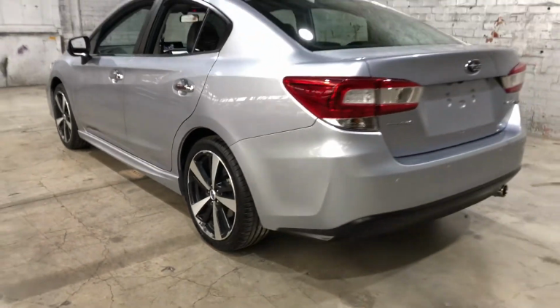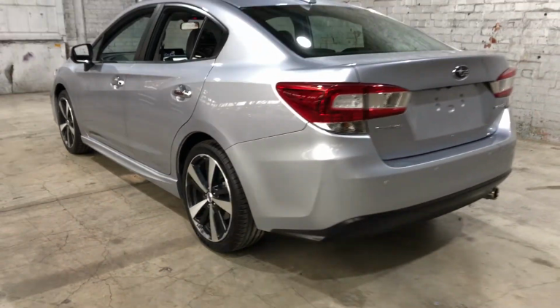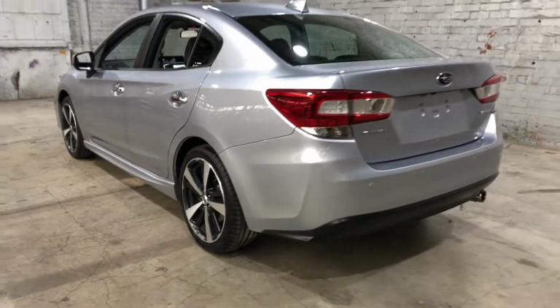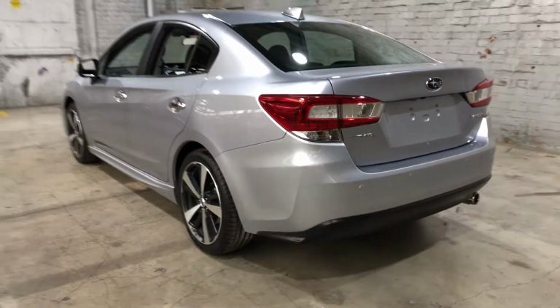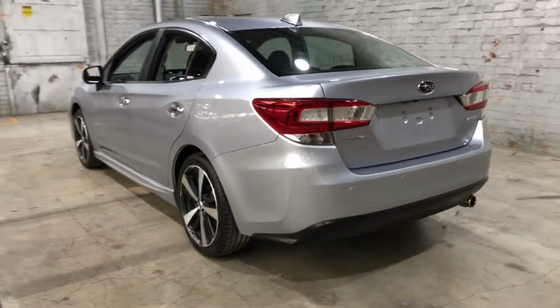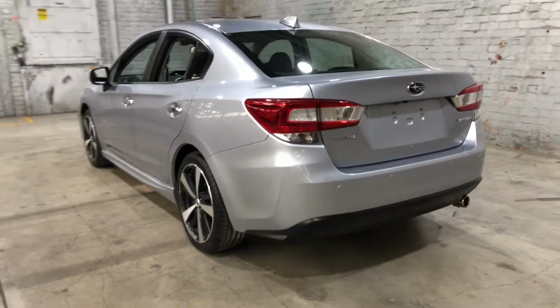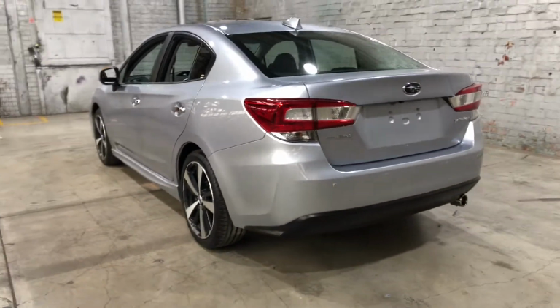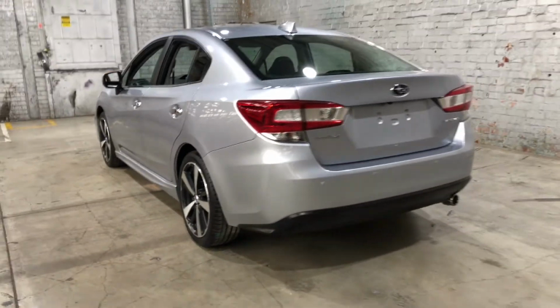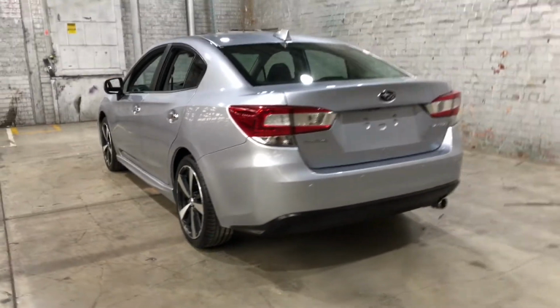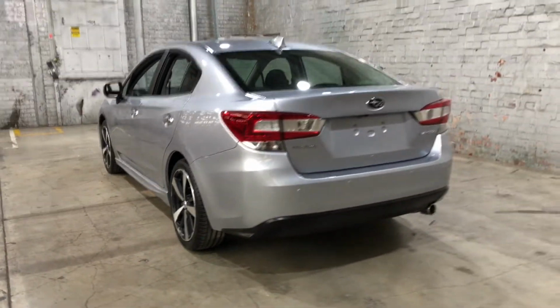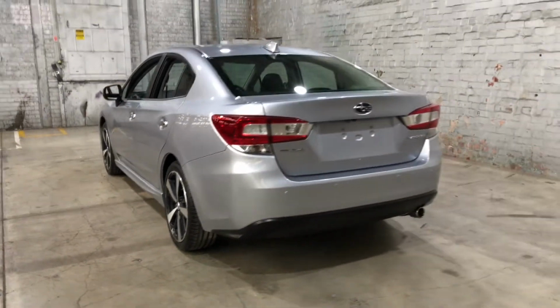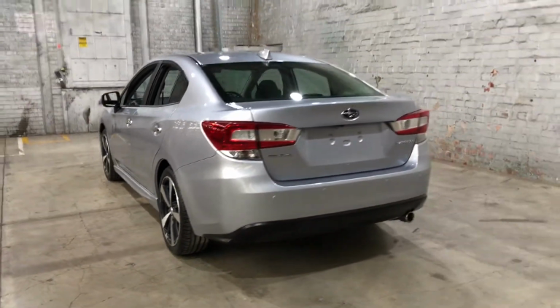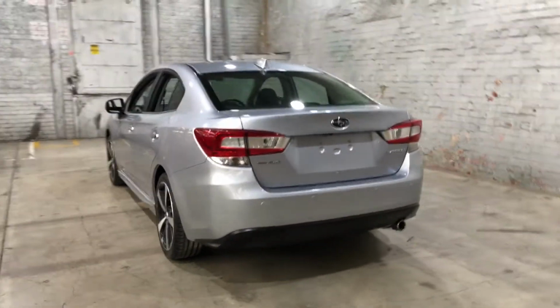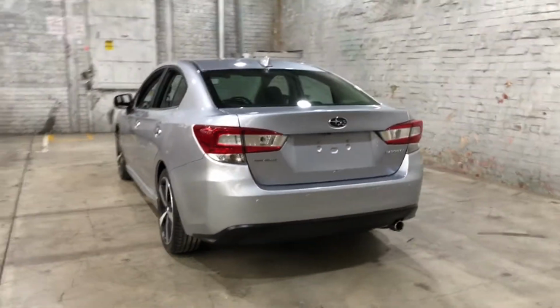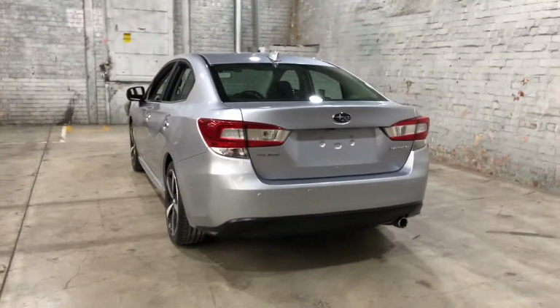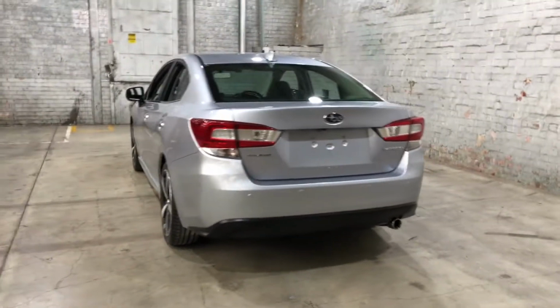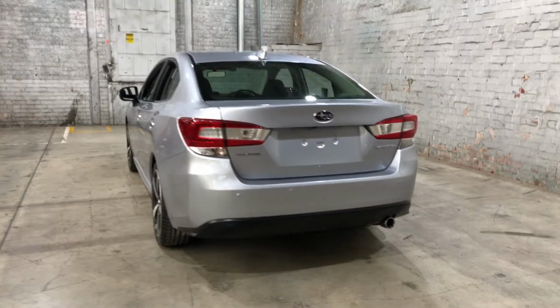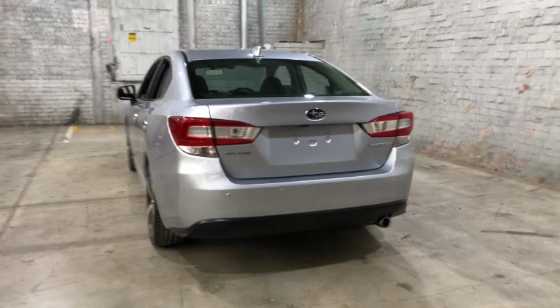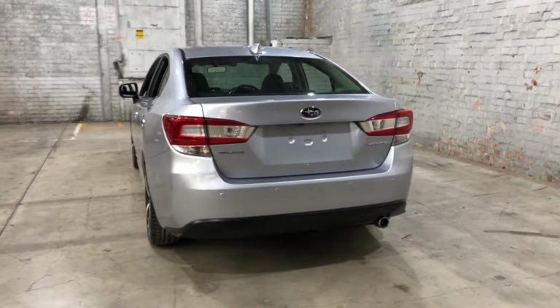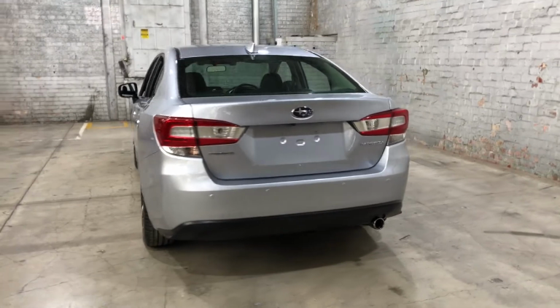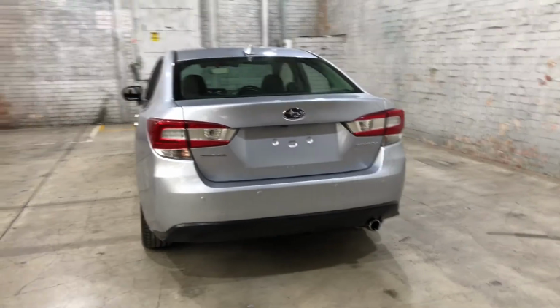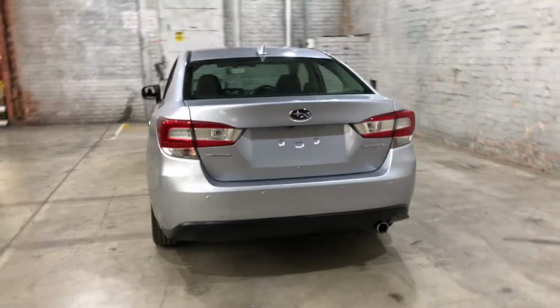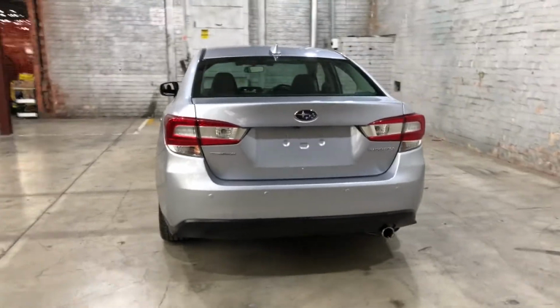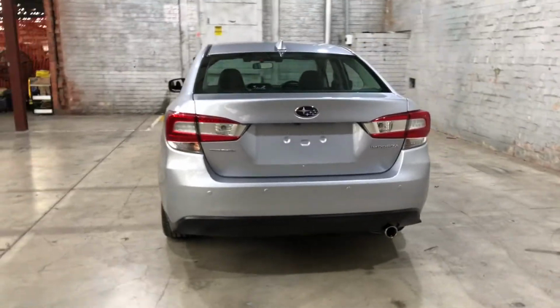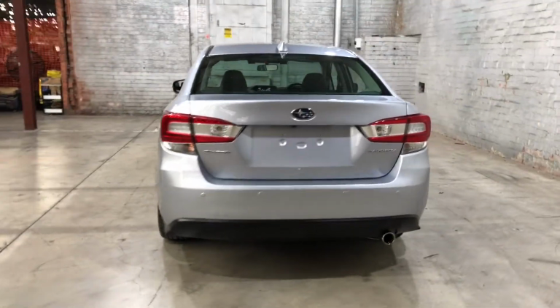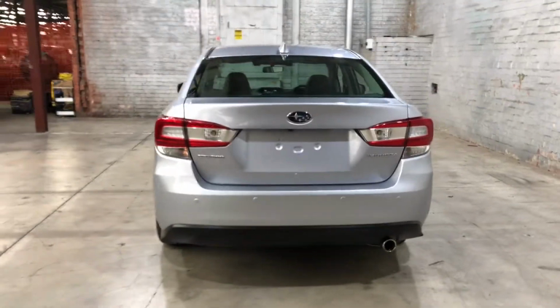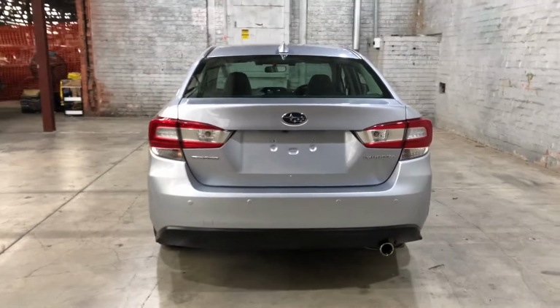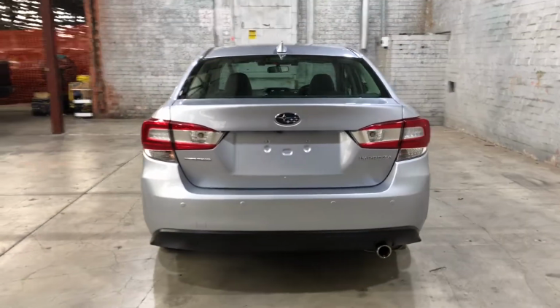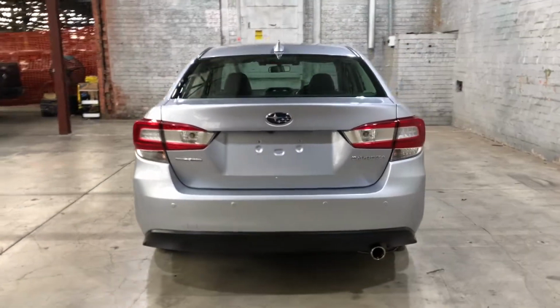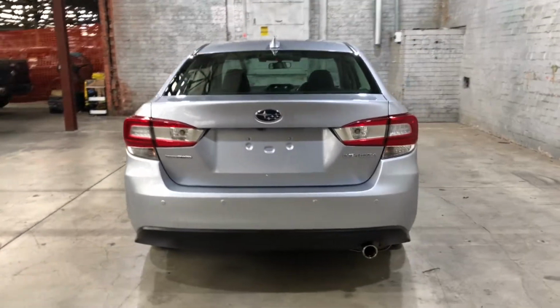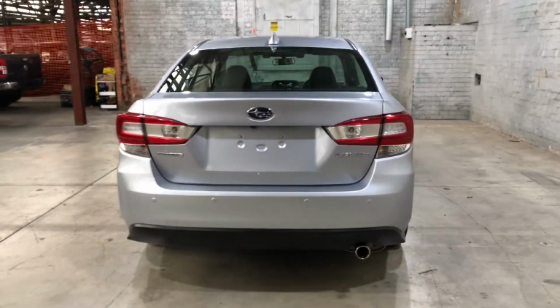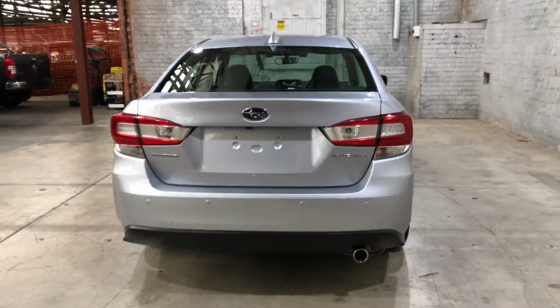At the back, you can see that this car also comes with rear parking sensors, just so you can get into those tight spaces a lot easier.